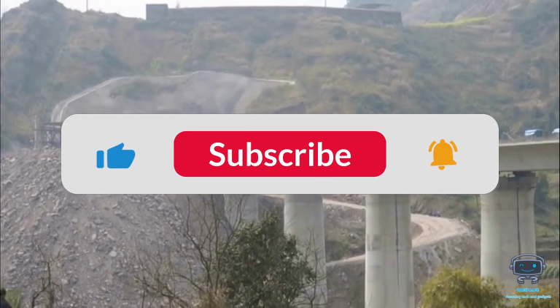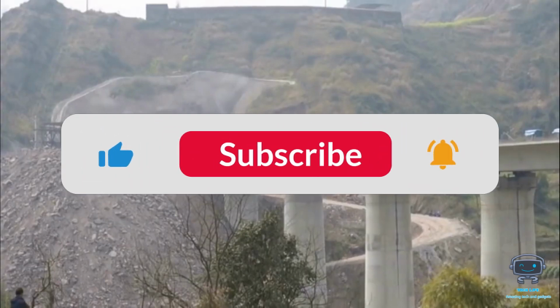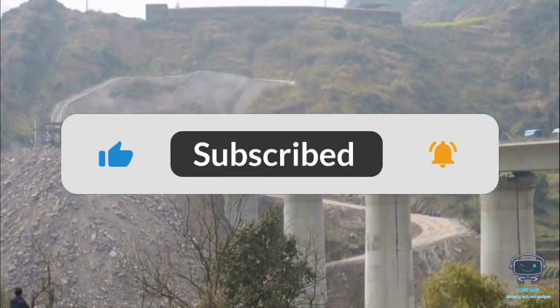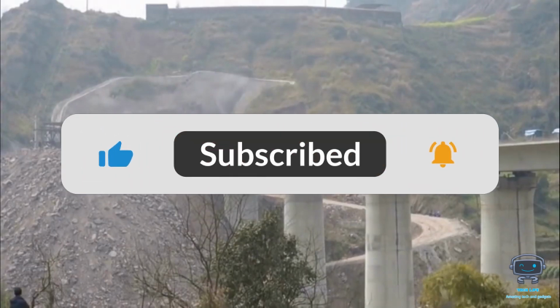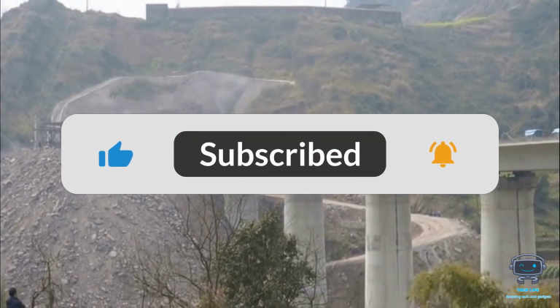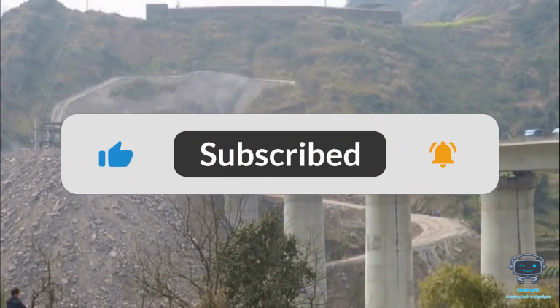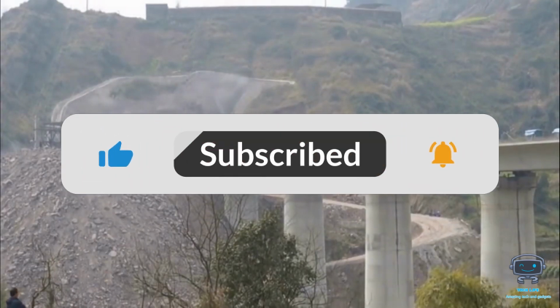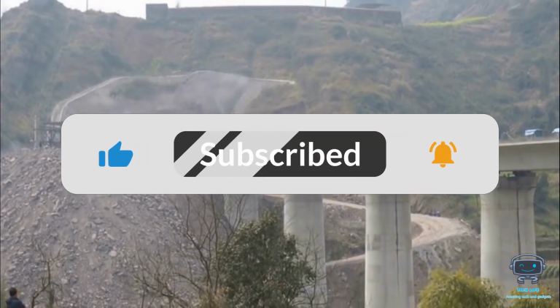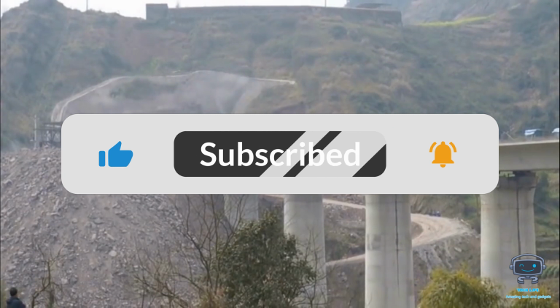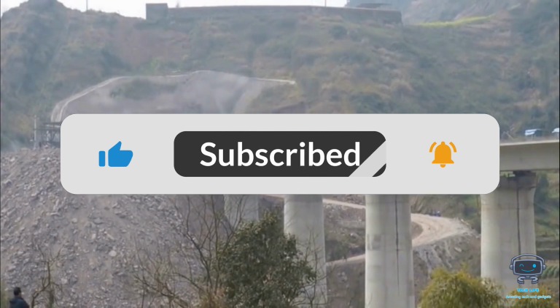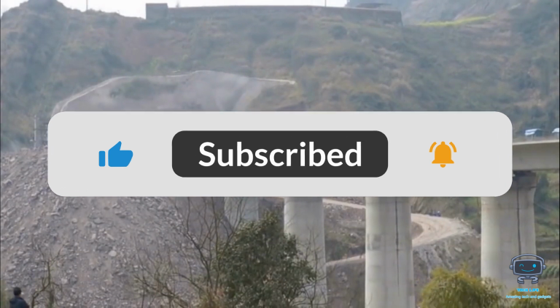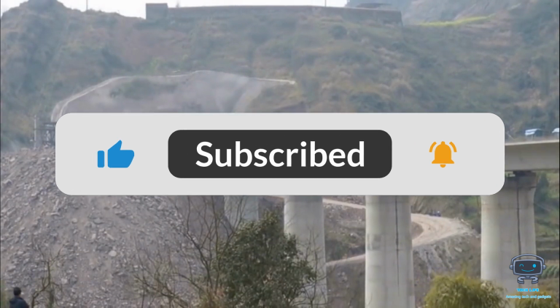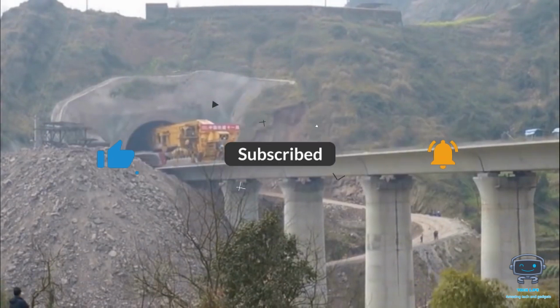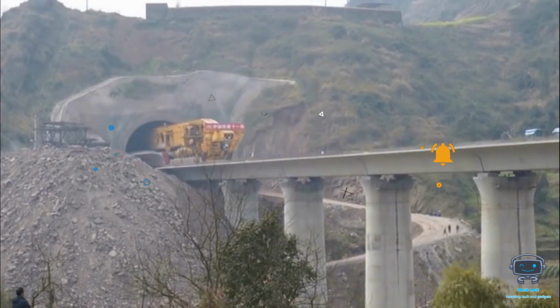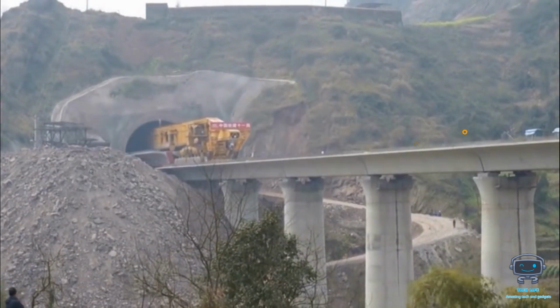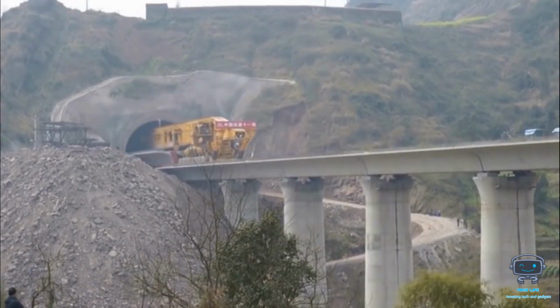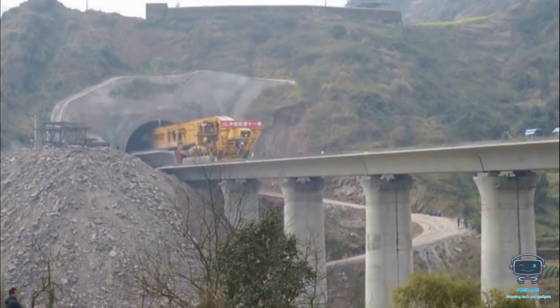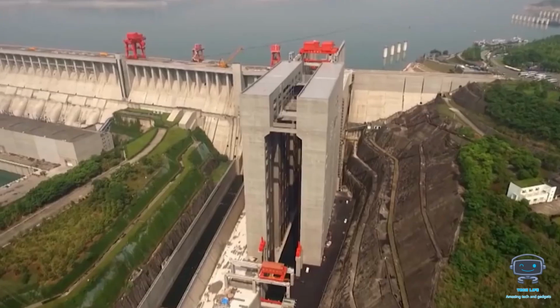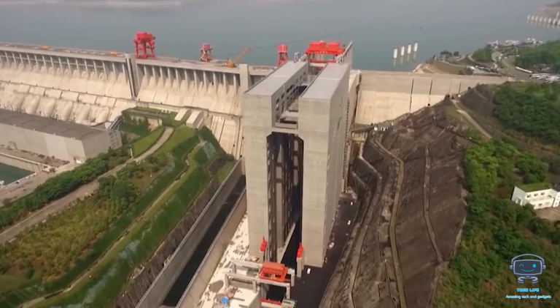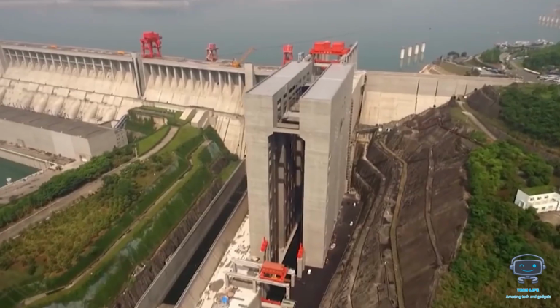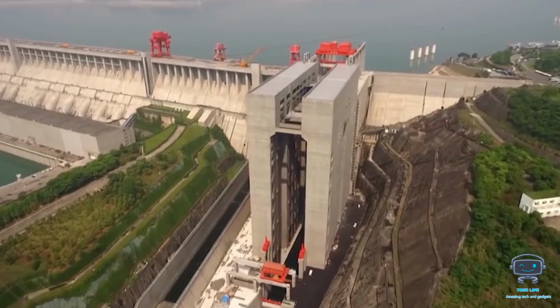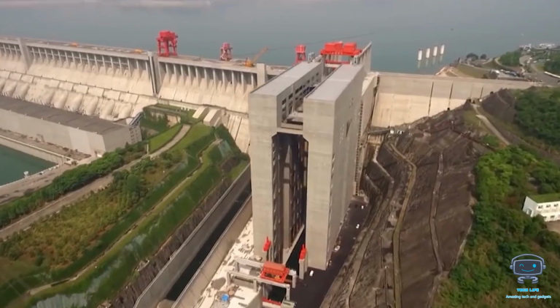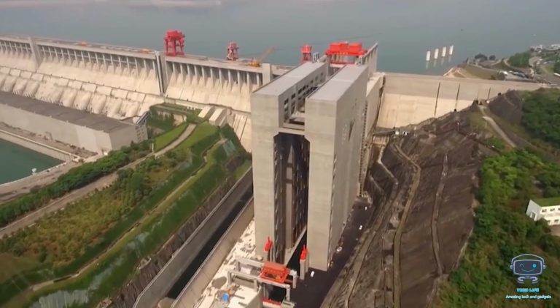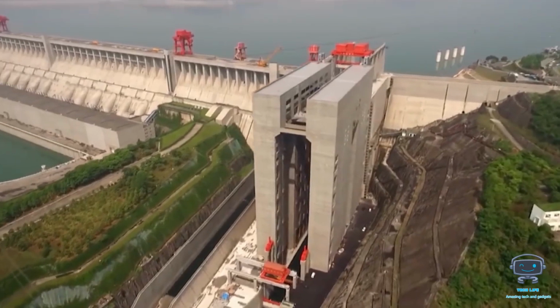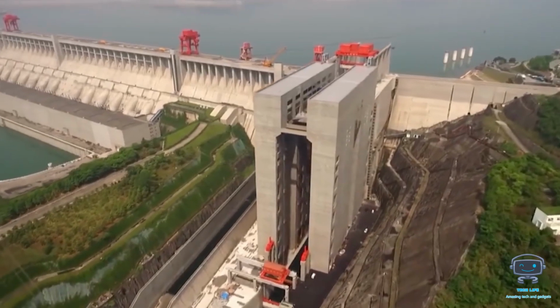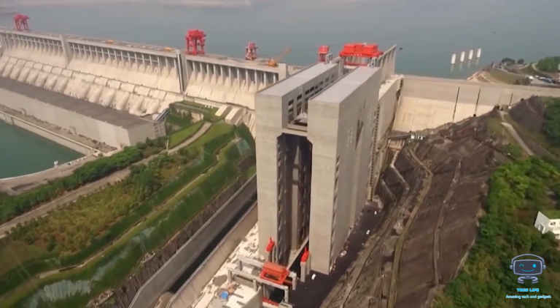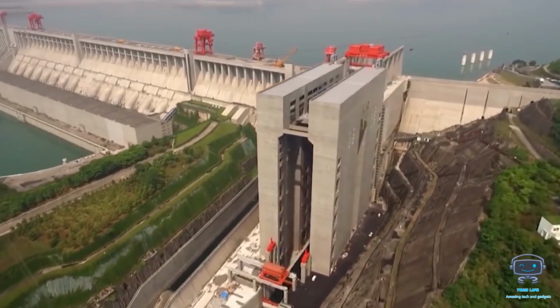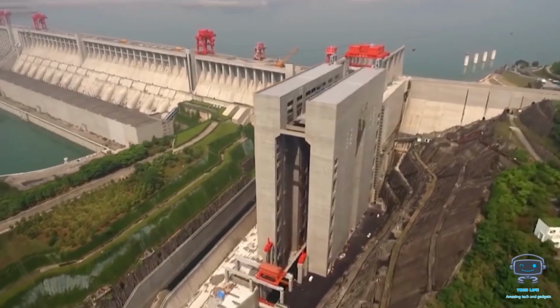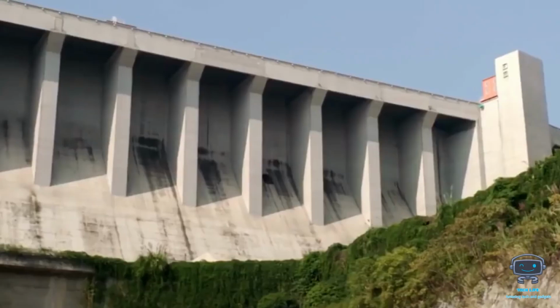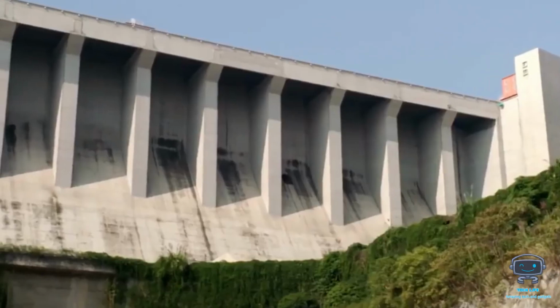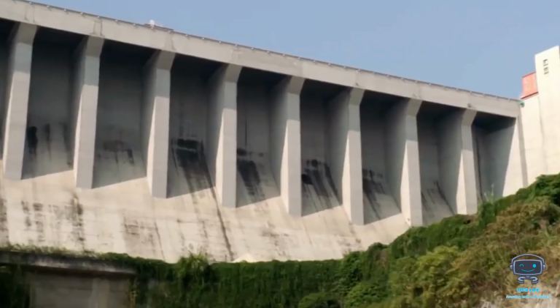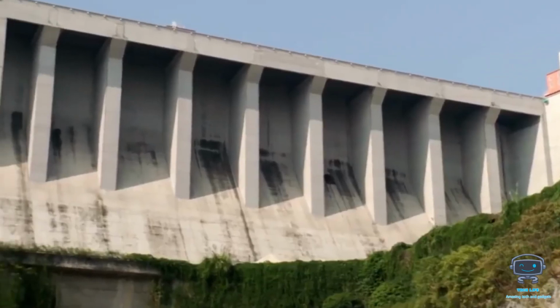If you want to learn more about these industrial machines, like, share, and subscribe, and click on the notification bell to be notified whenever we upload new videos like this.